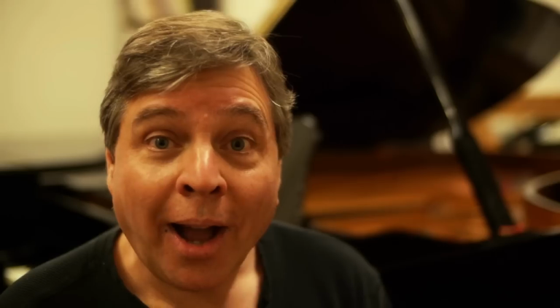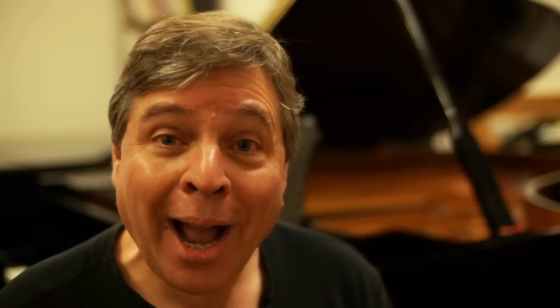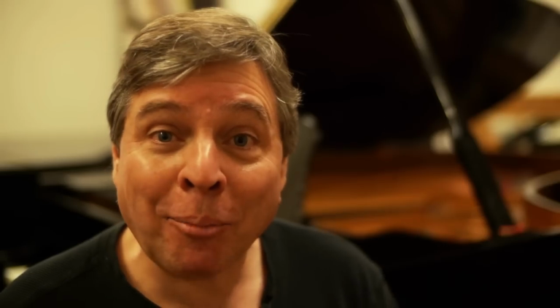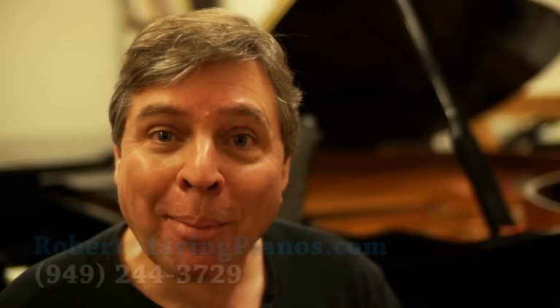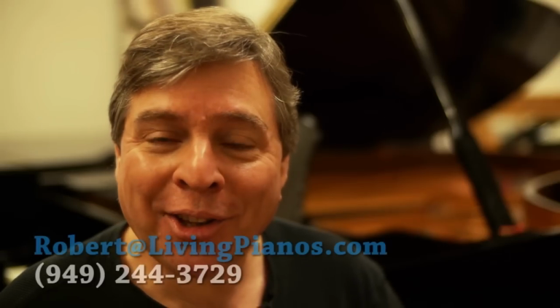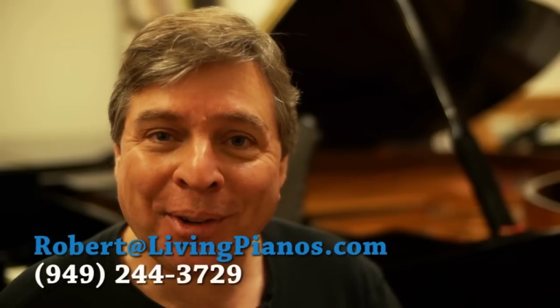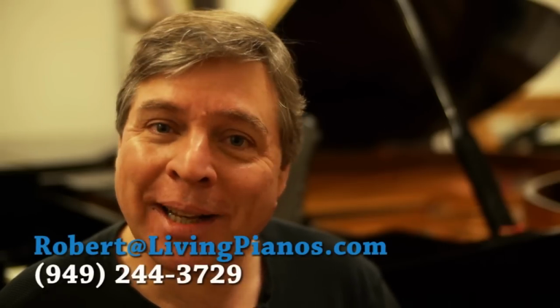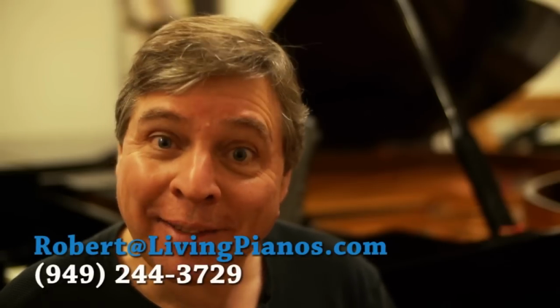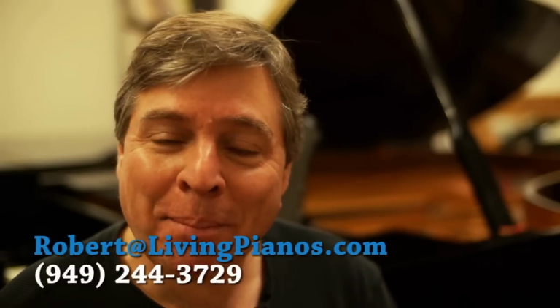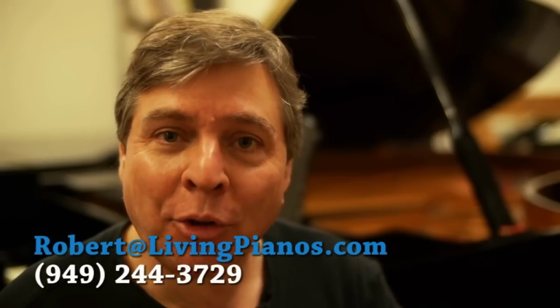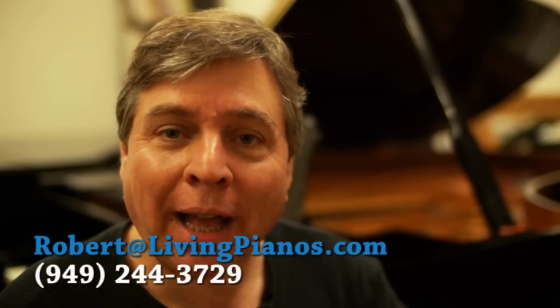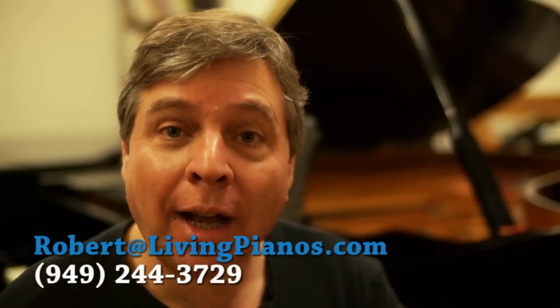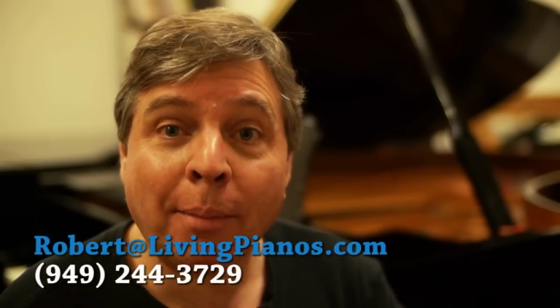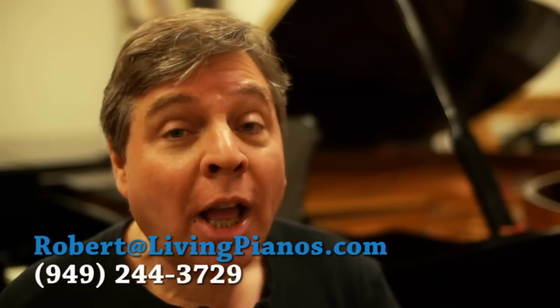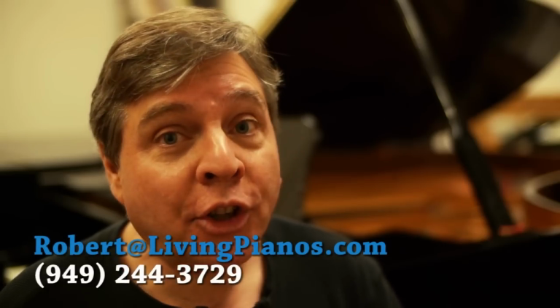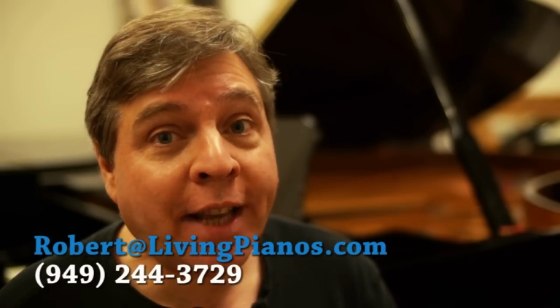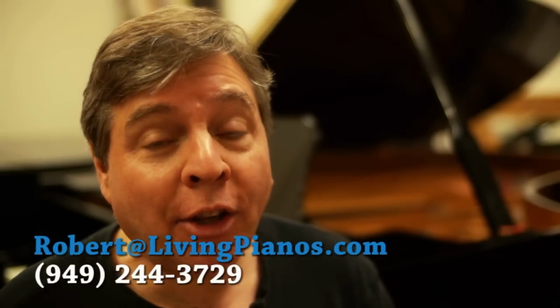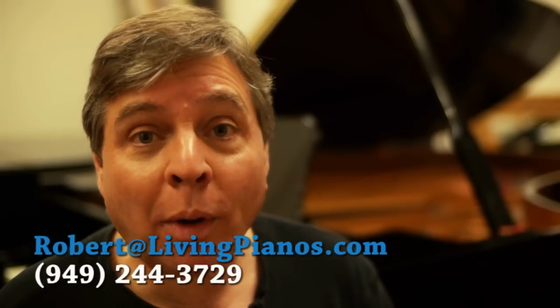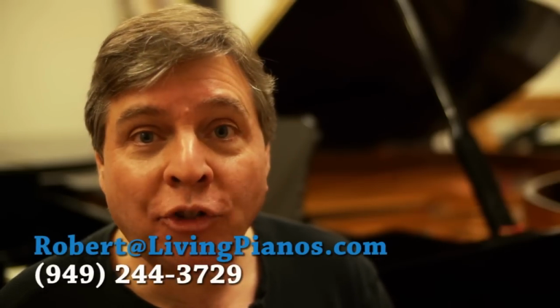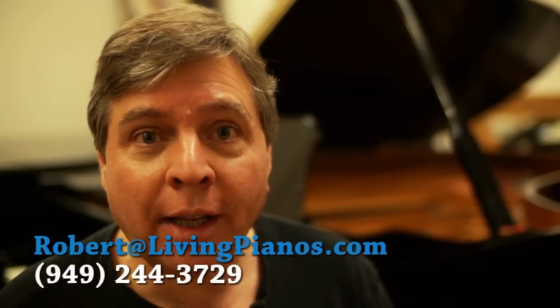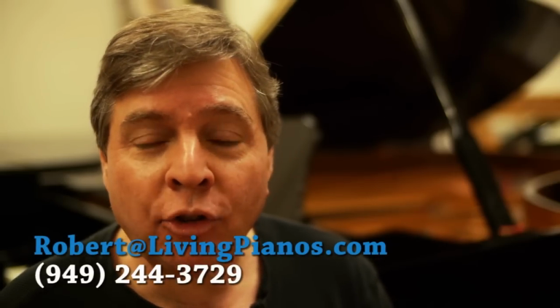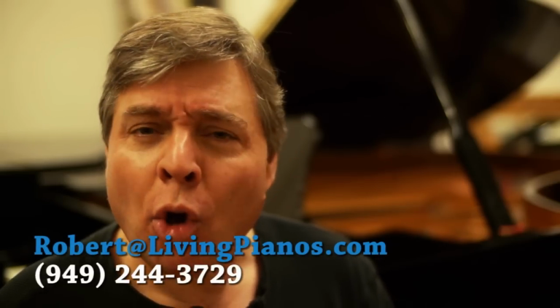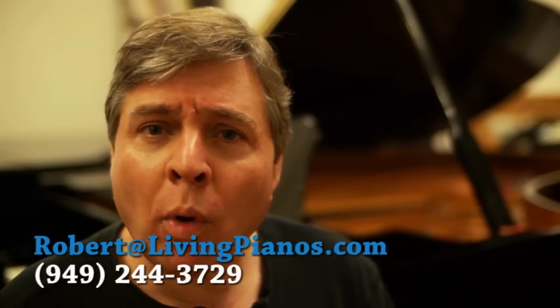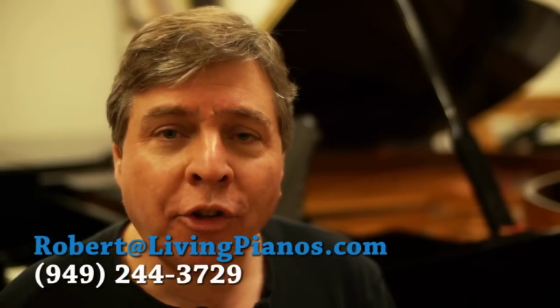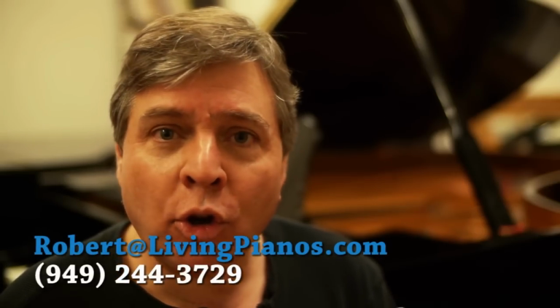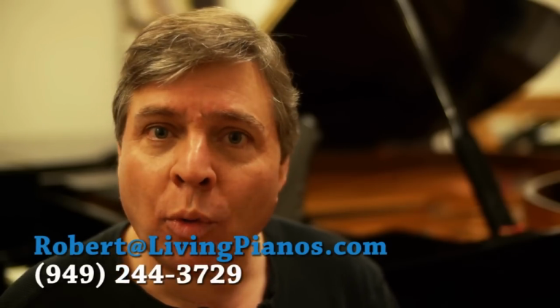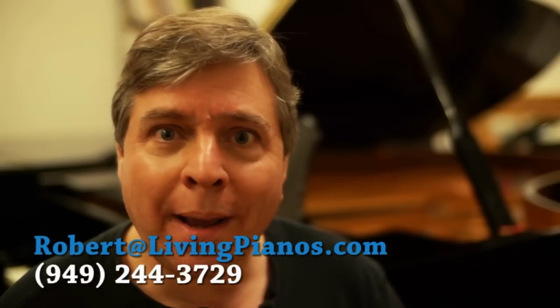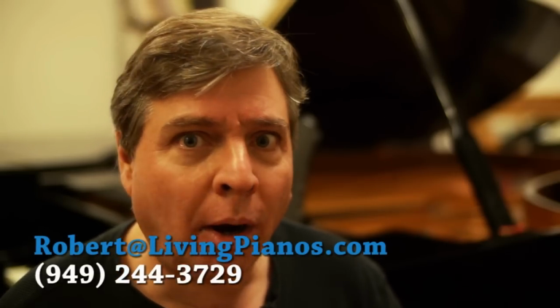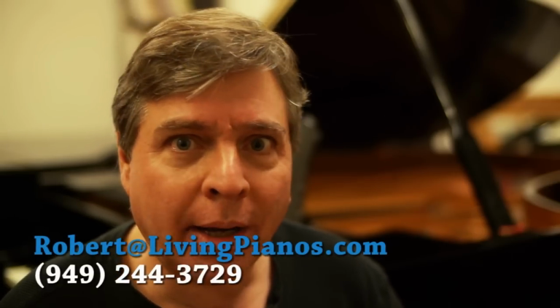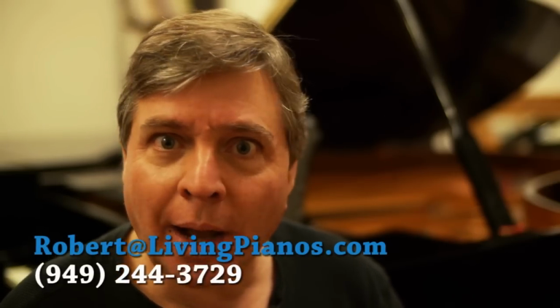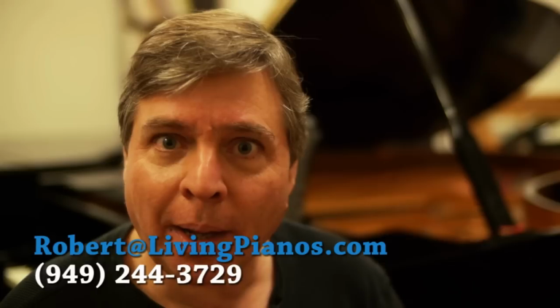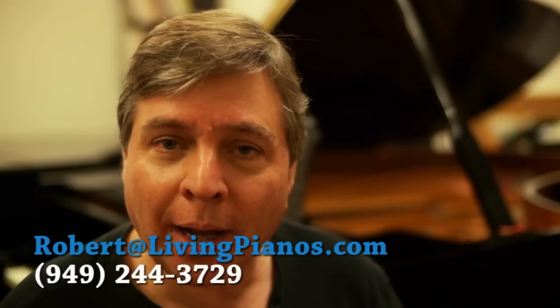Hi, I'm Robert Estrin here at livingpianos.com. Today's question is: what is a gray market Yamaha?